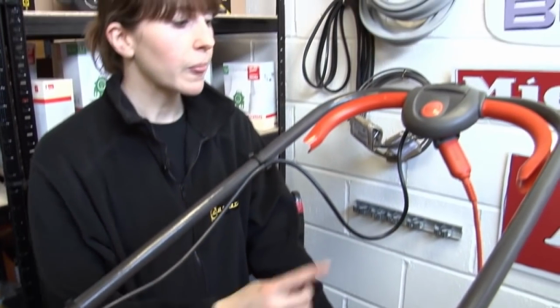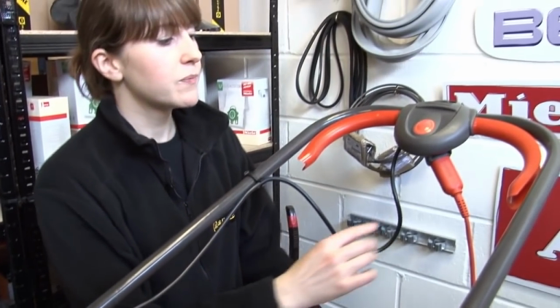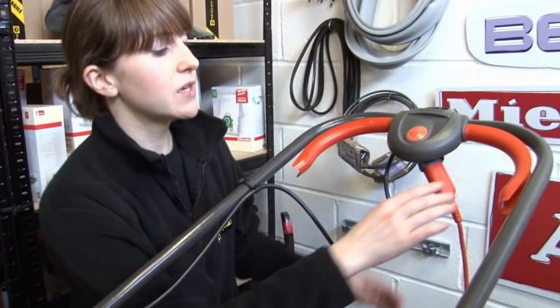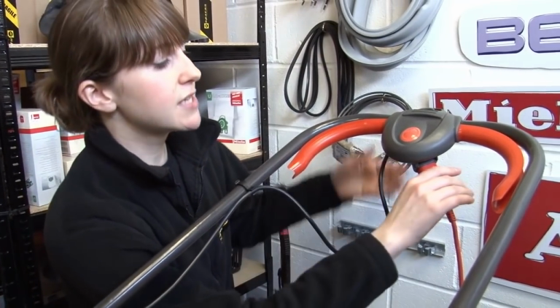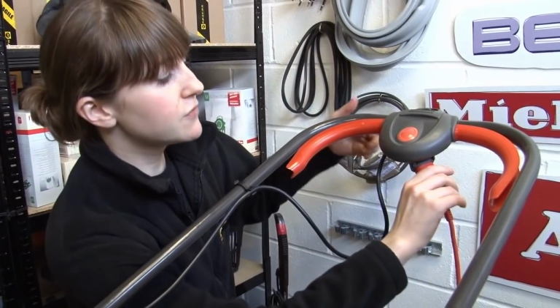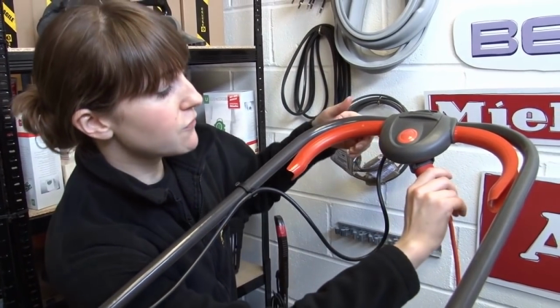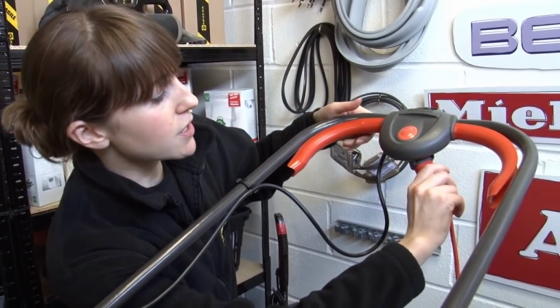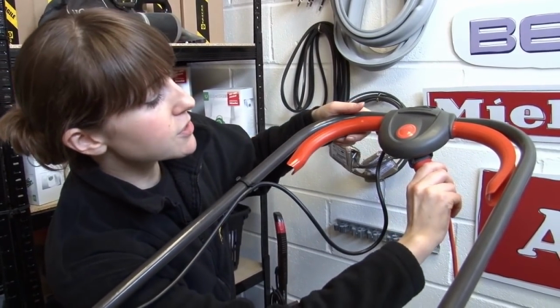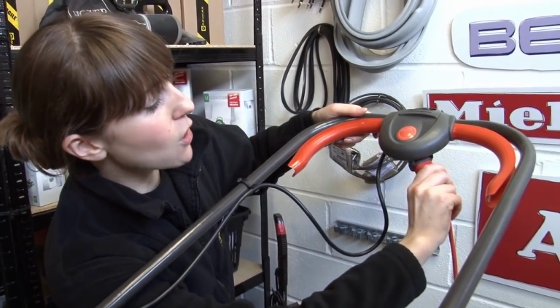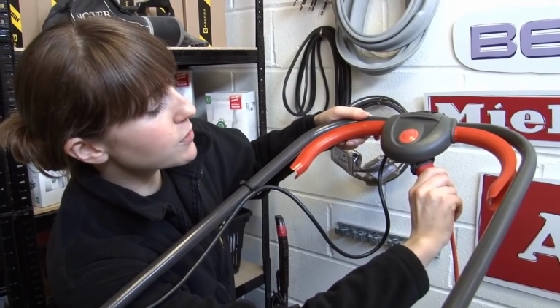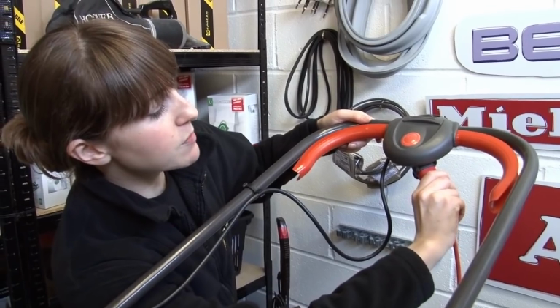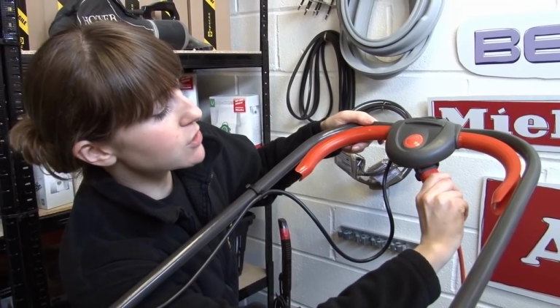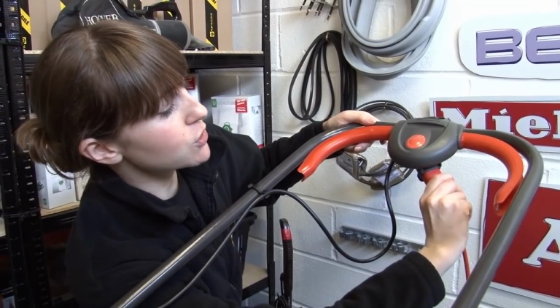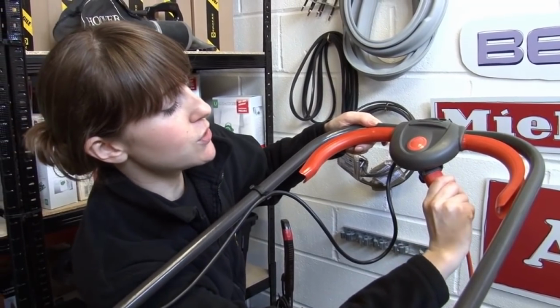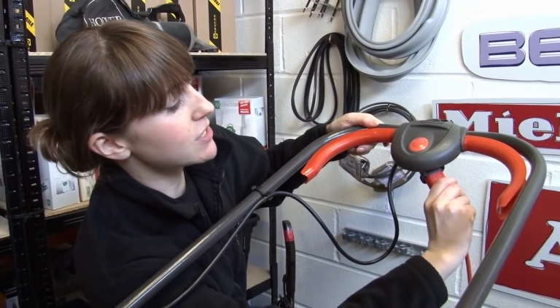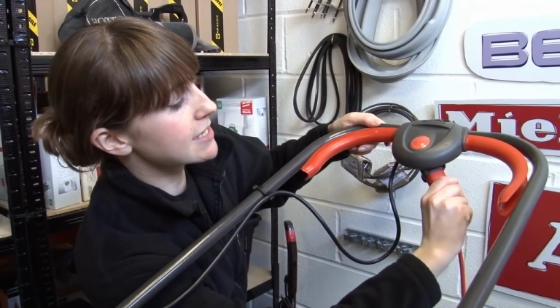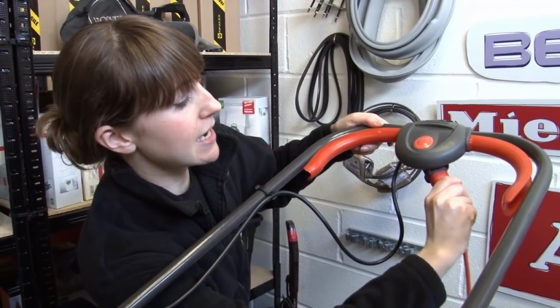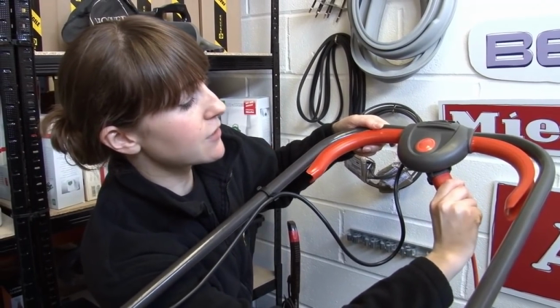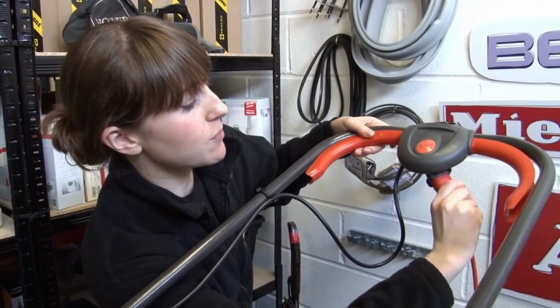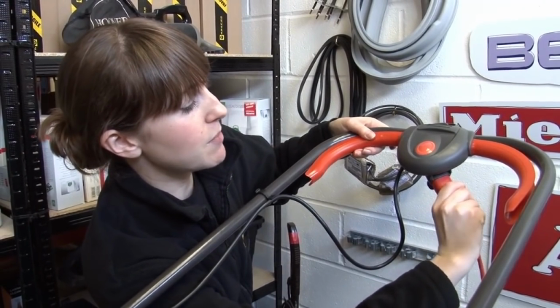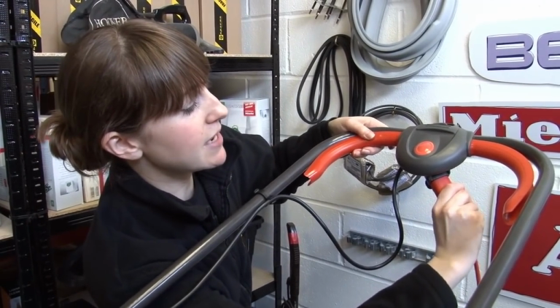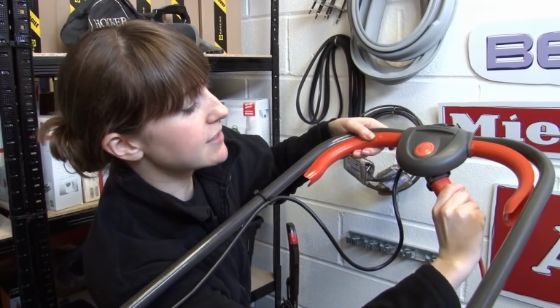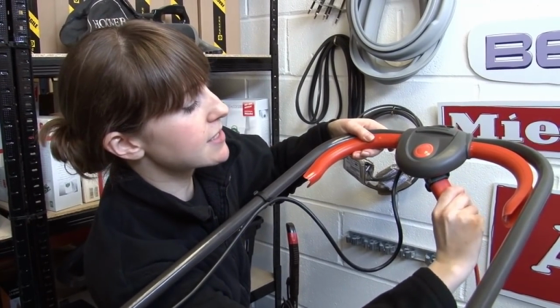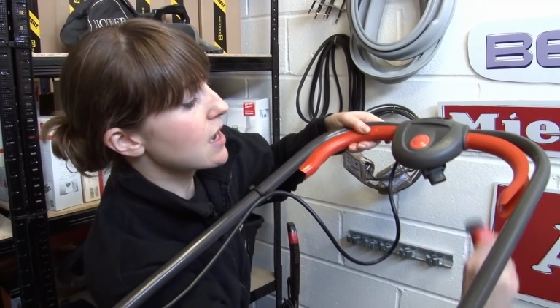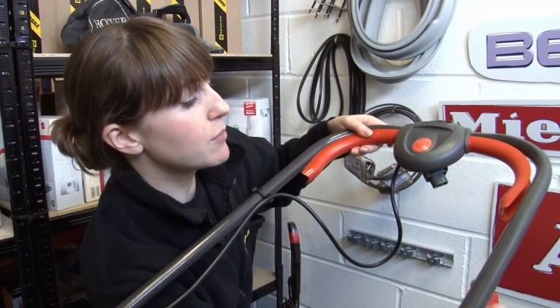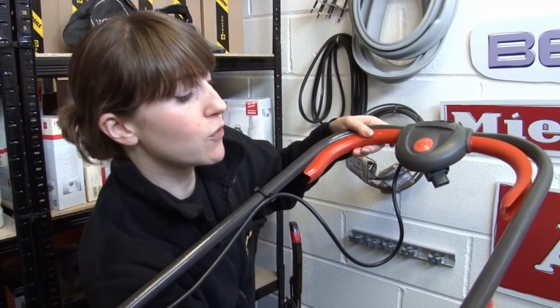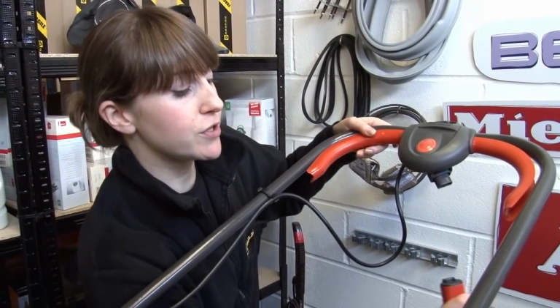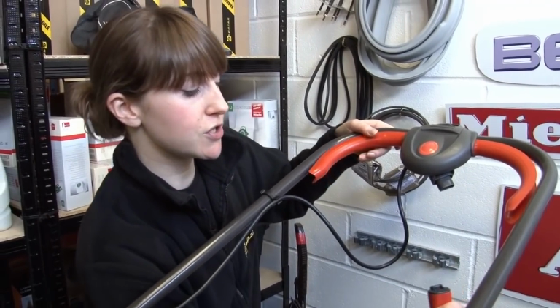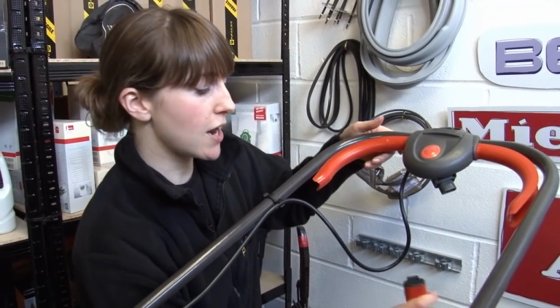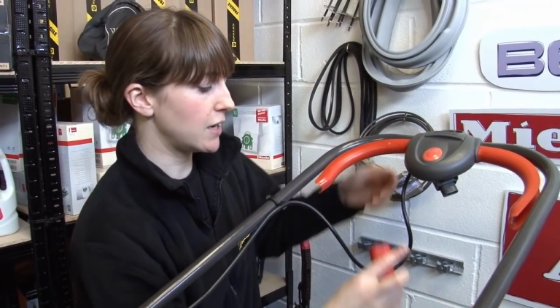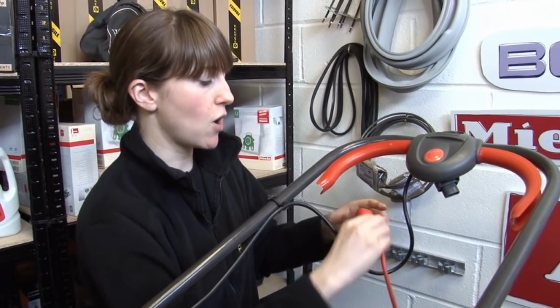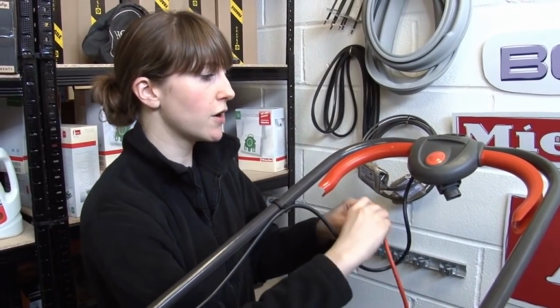Now safety first — always make sure you disconnect from the mains before you start any work.